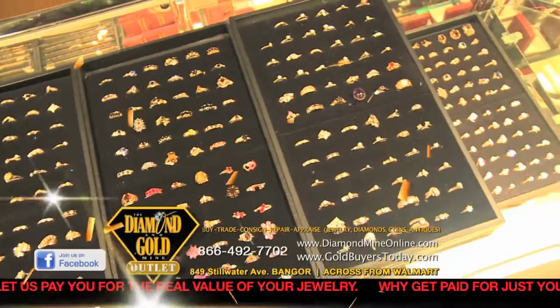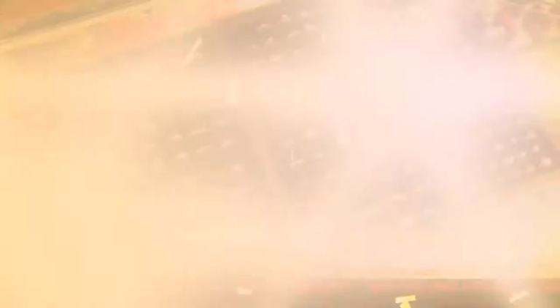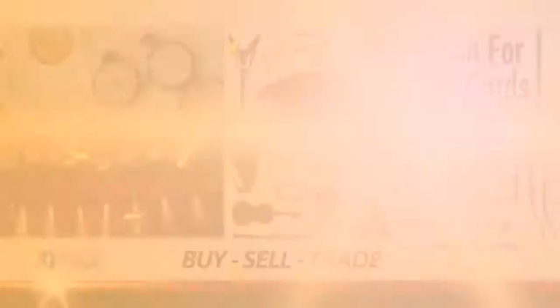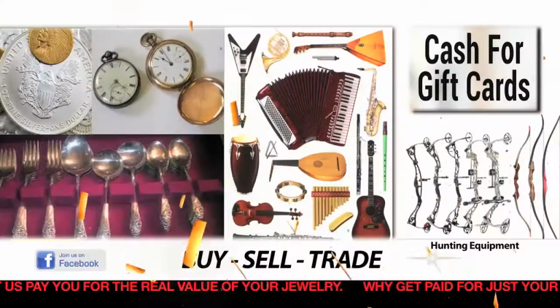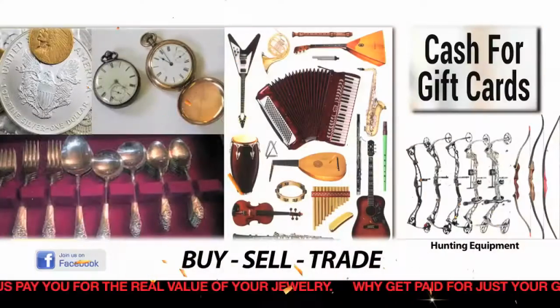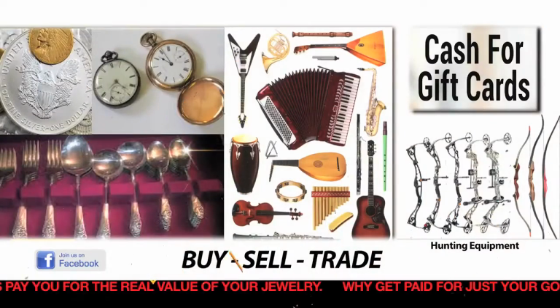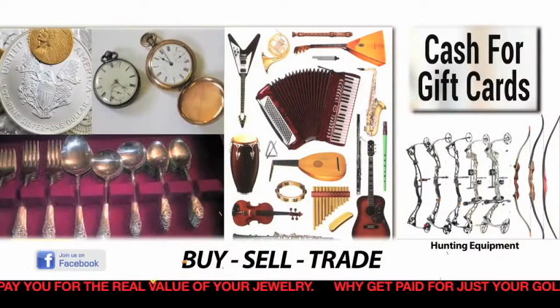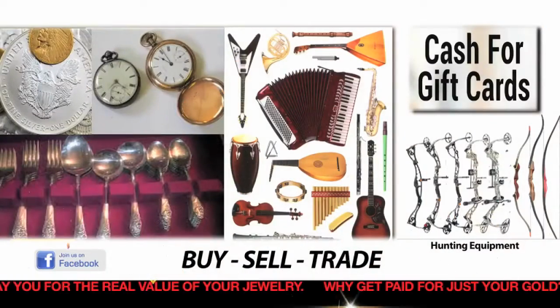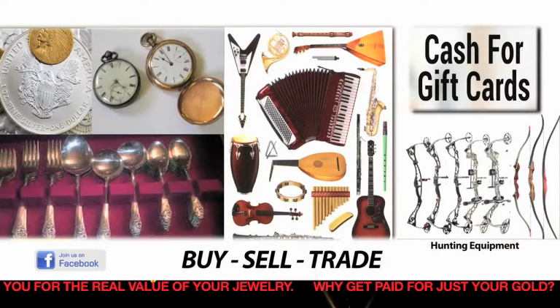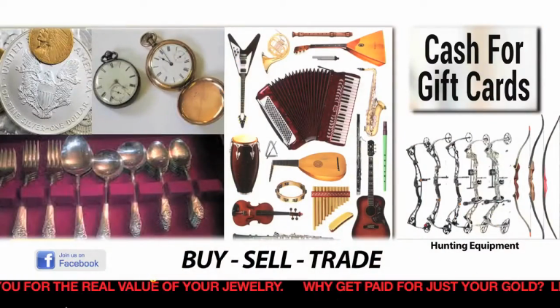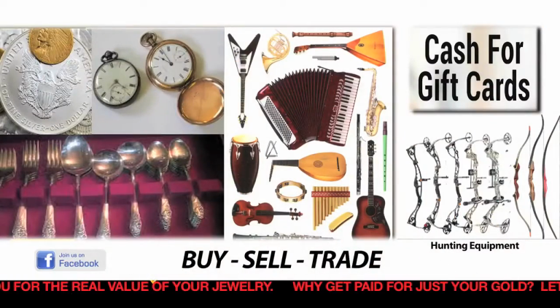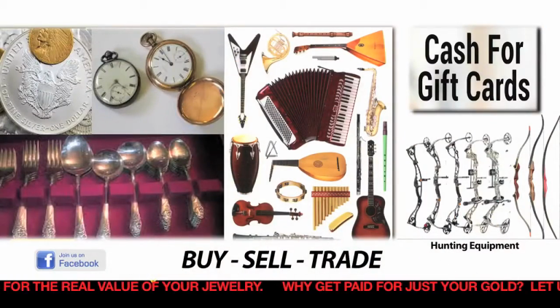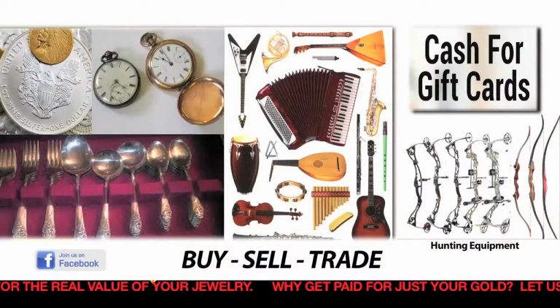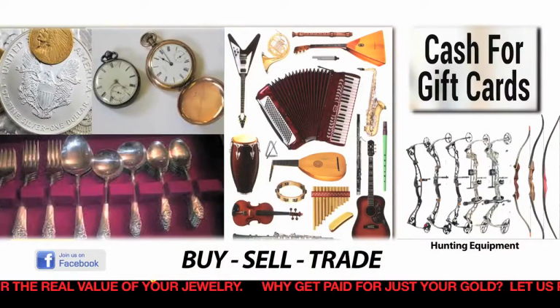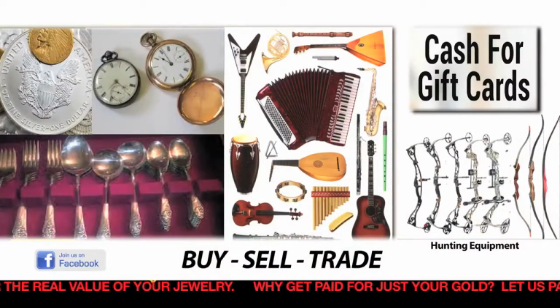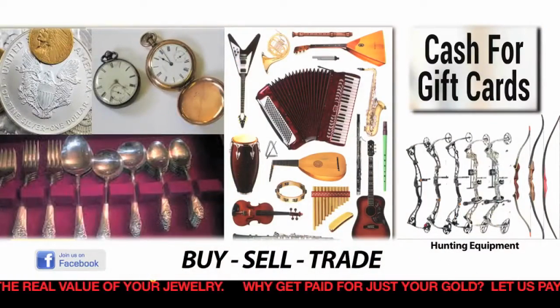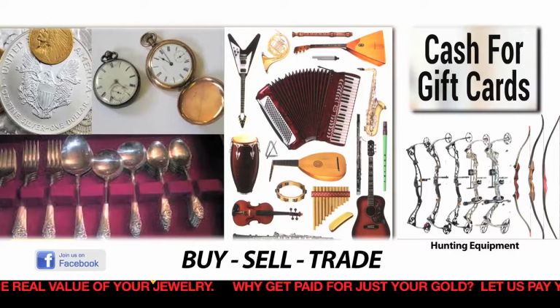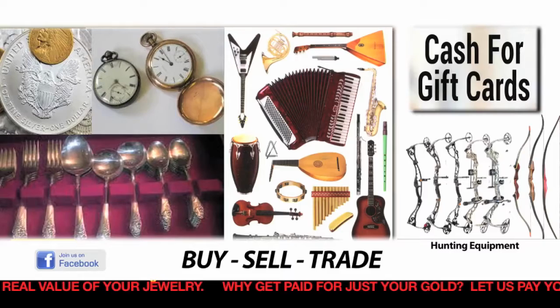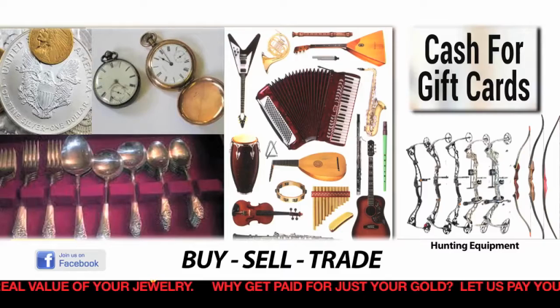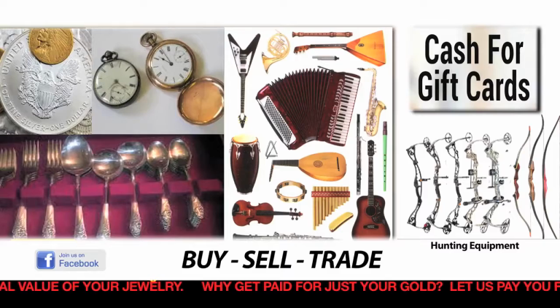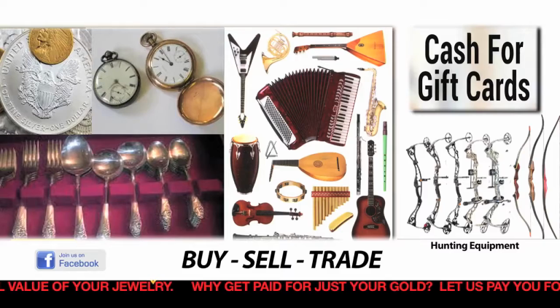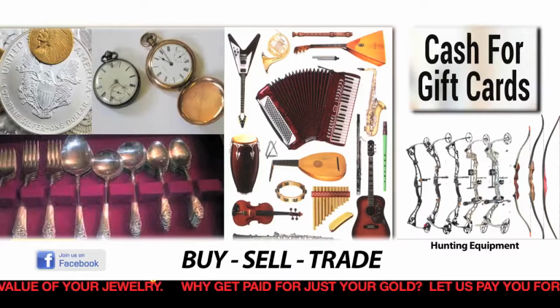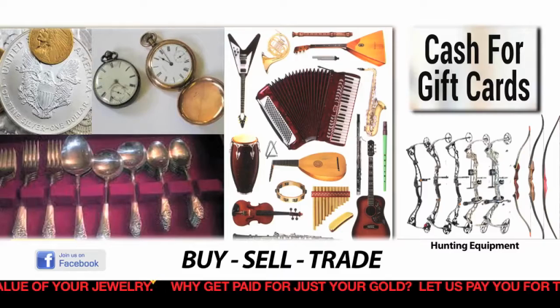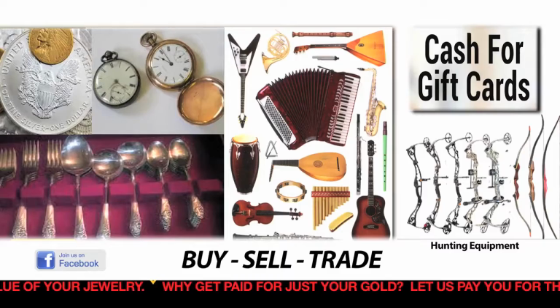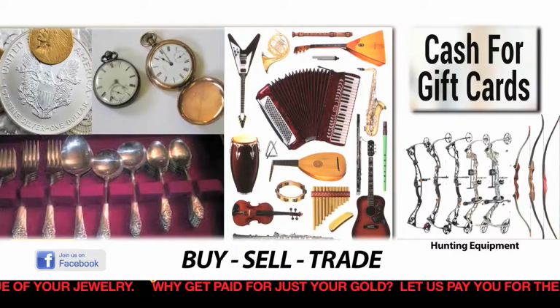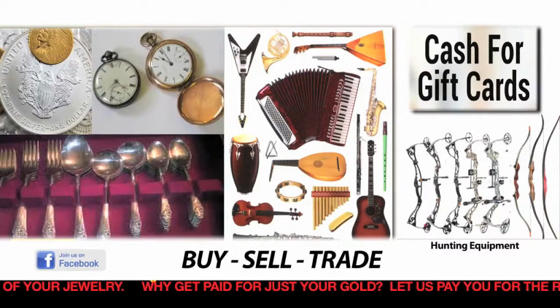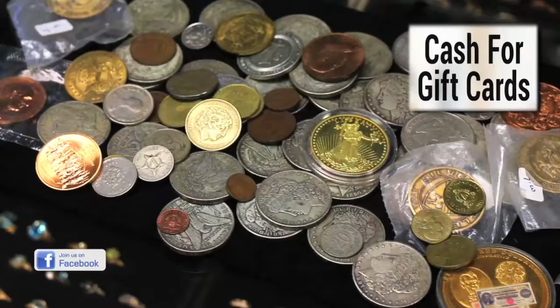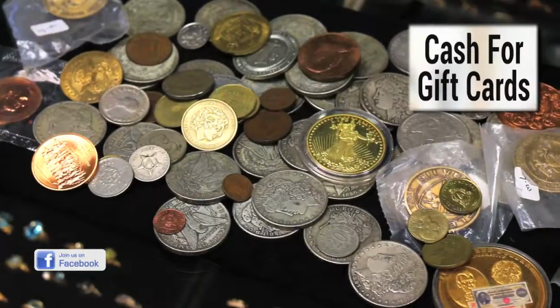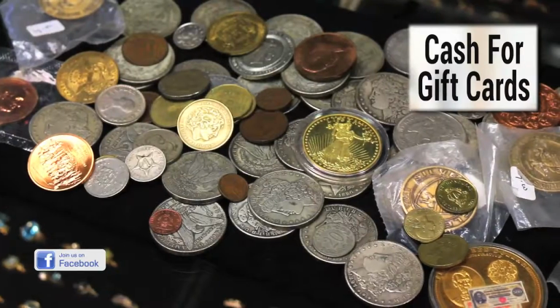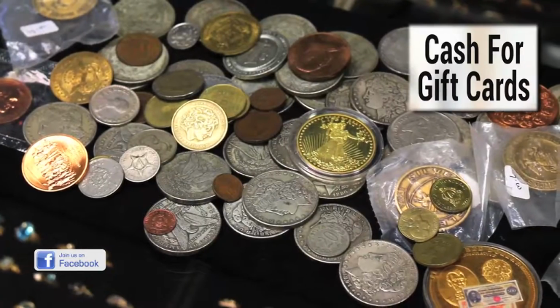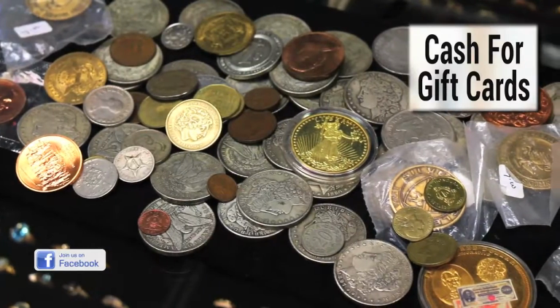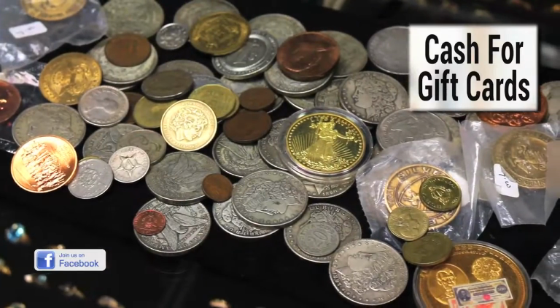We also buy gift cards, coins, sterling silverware, pocket watches, musical instruments, and hunting supplies.